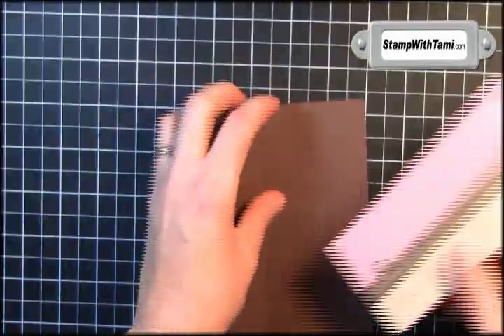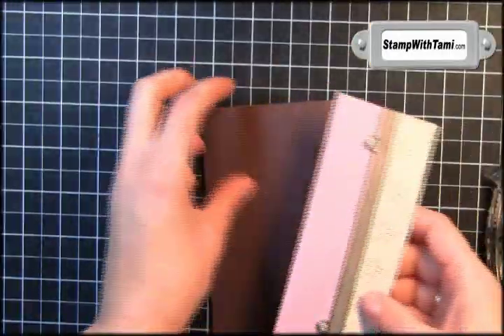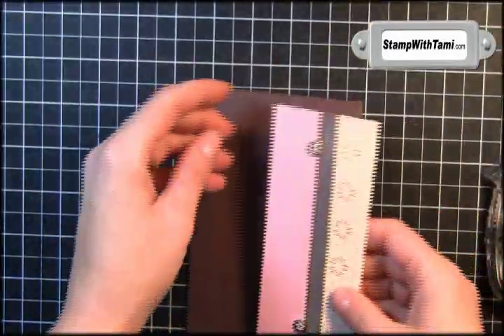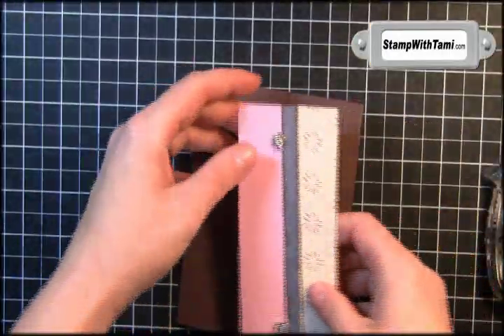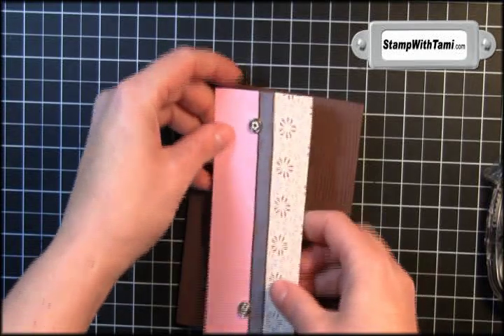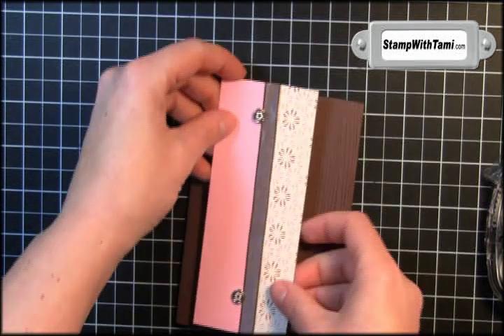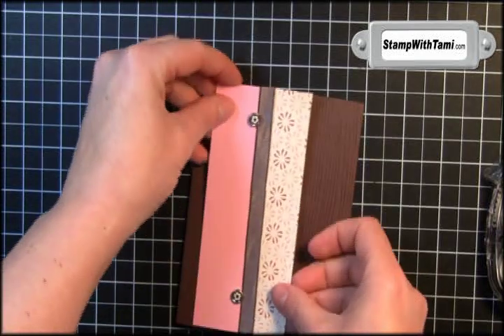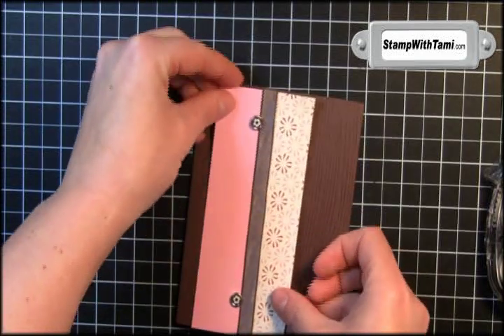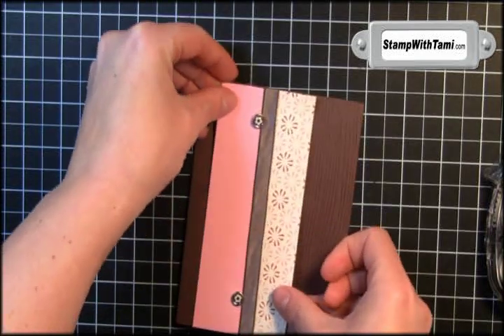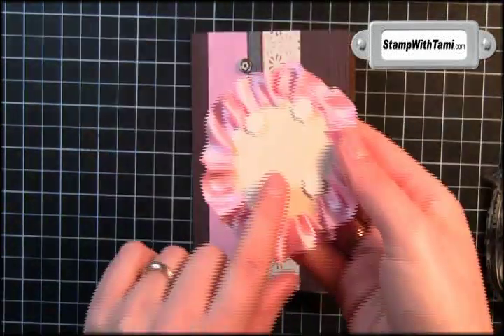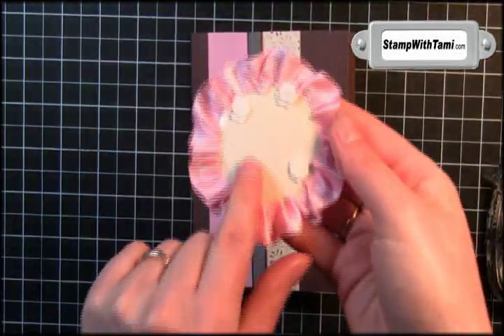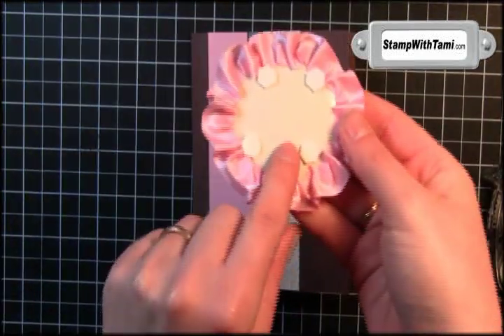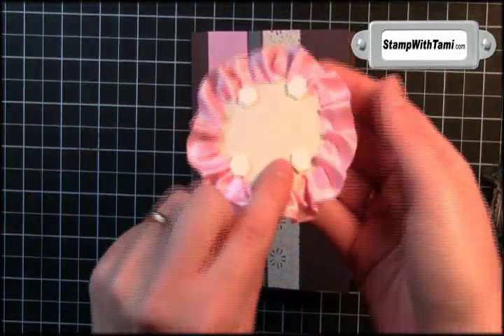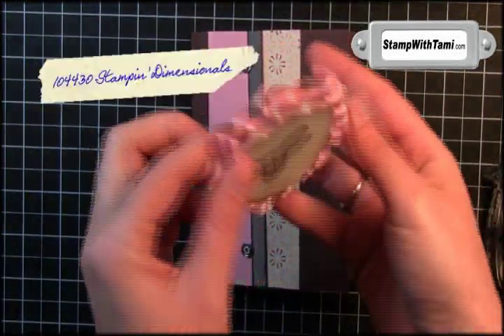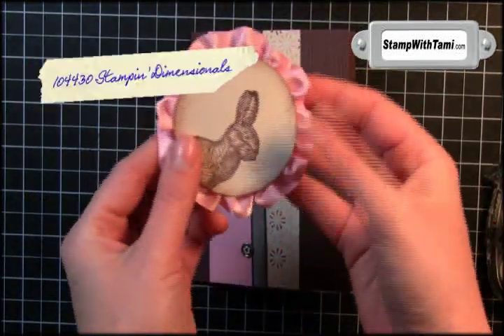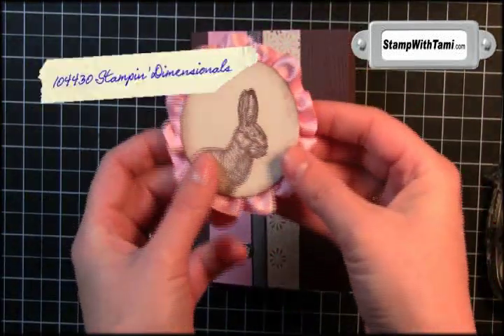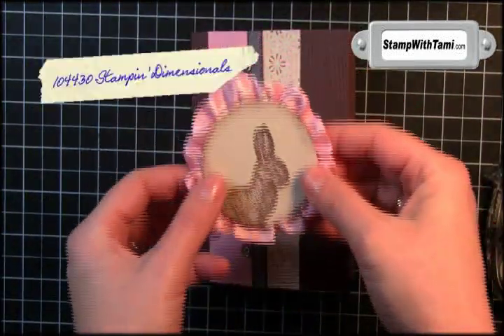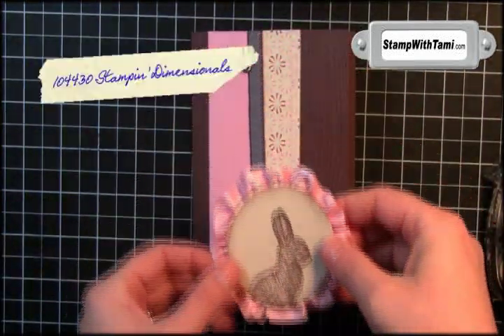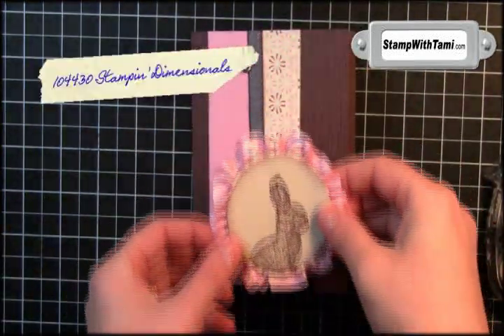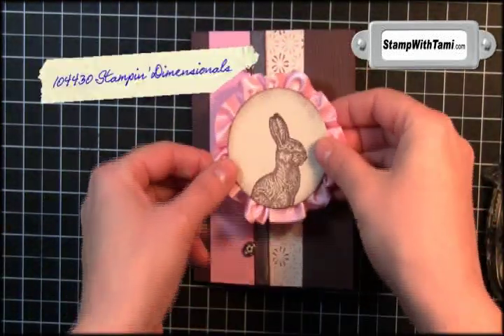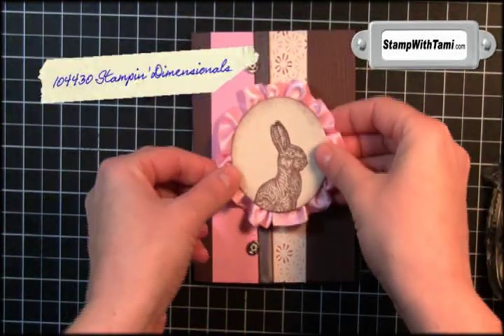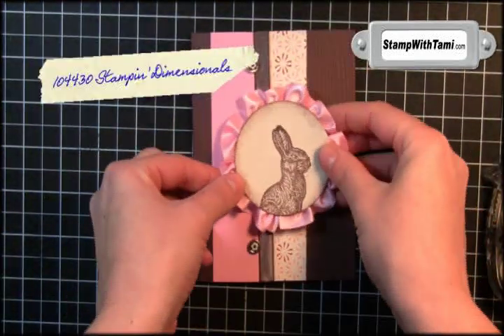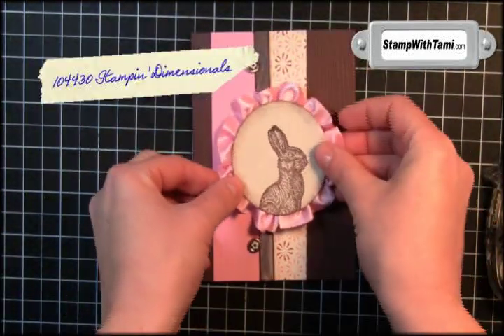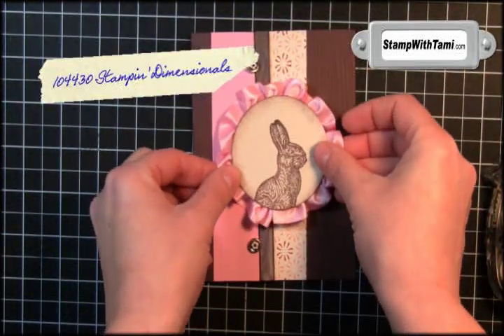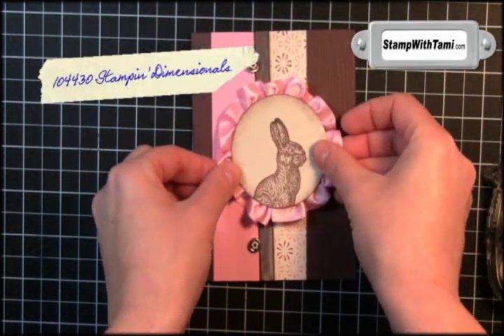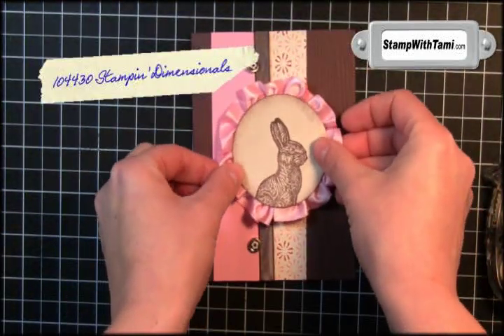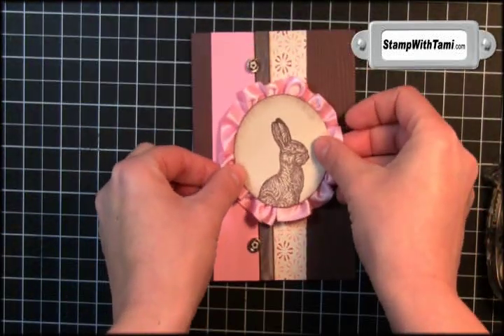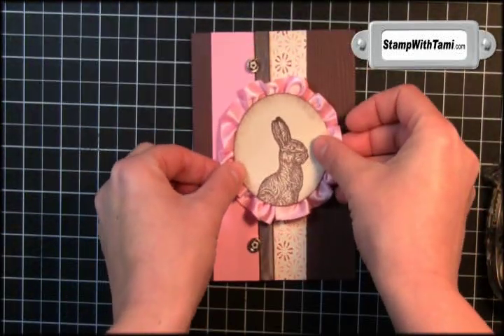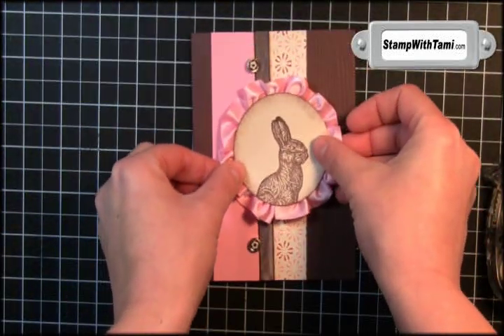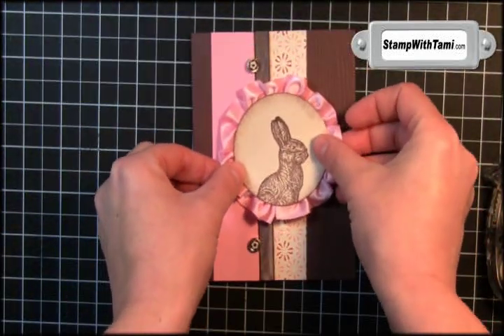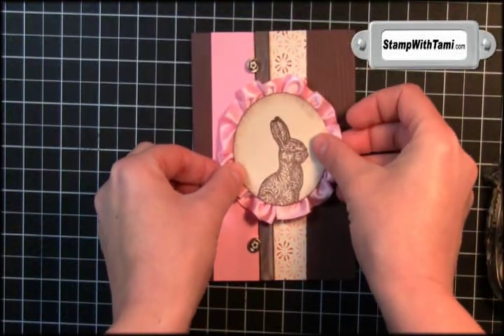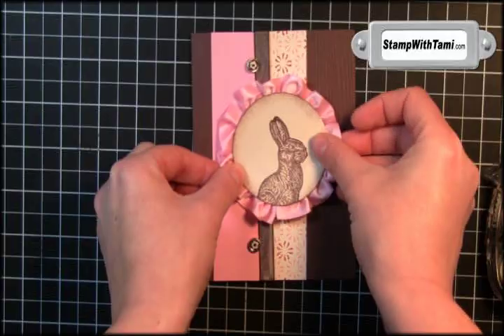Then we'll just snail this down. Some Stampin' Dimensionals on the back of this panel and we'll stick that right on the front.